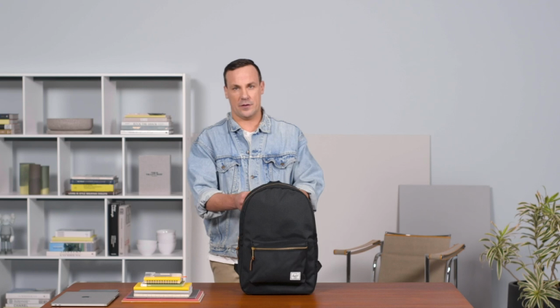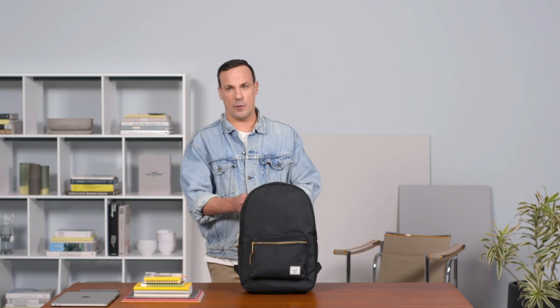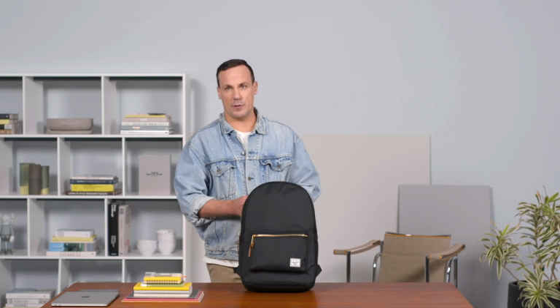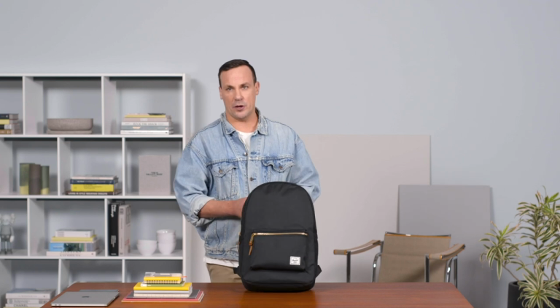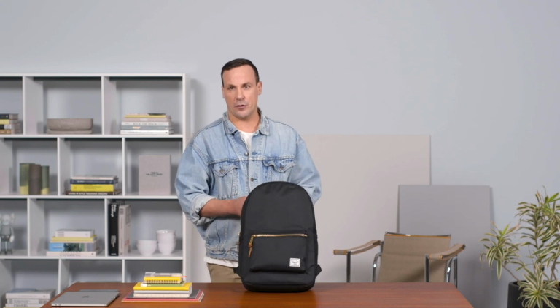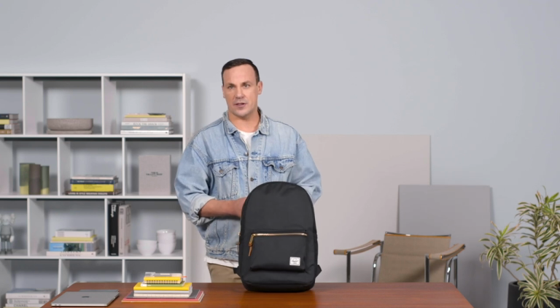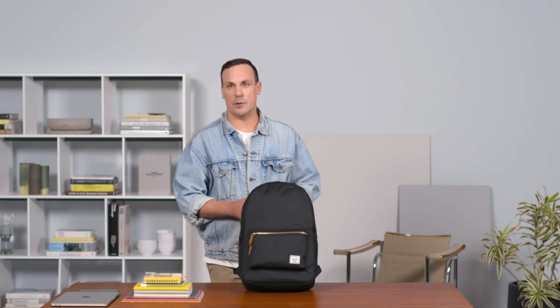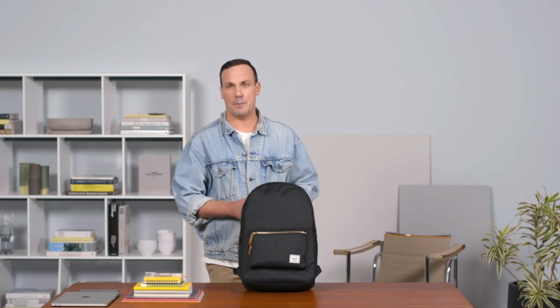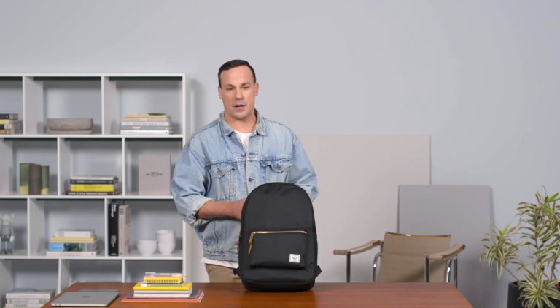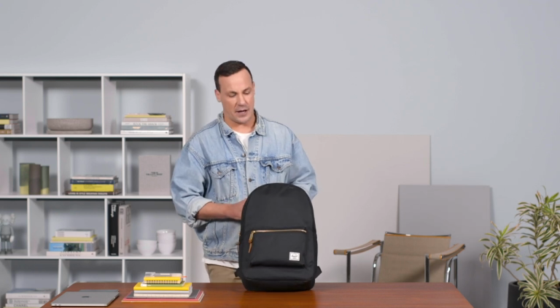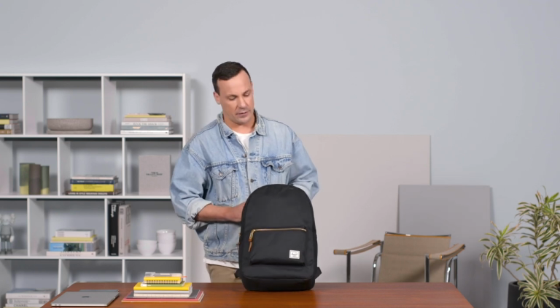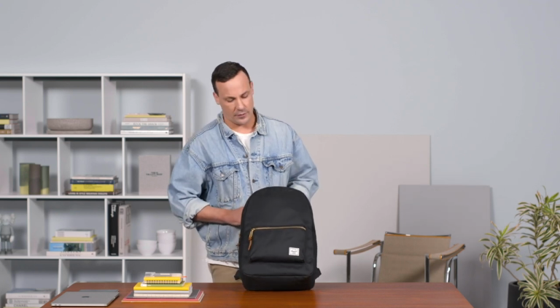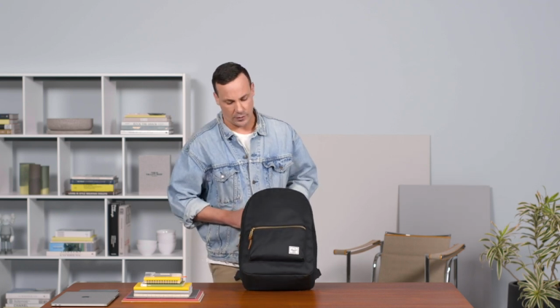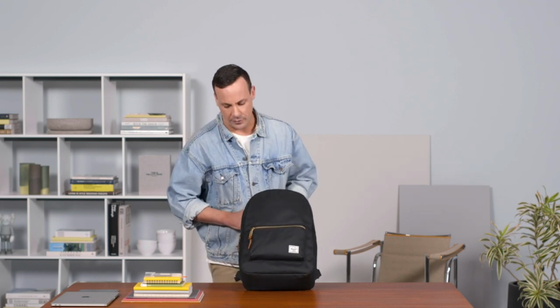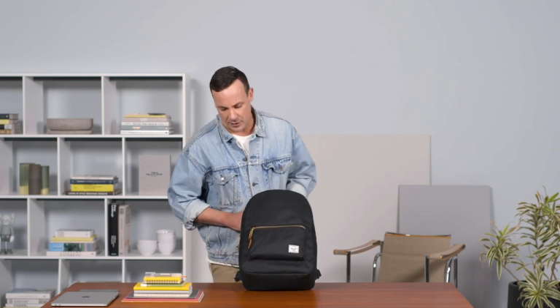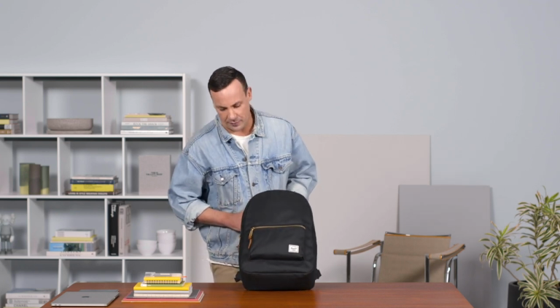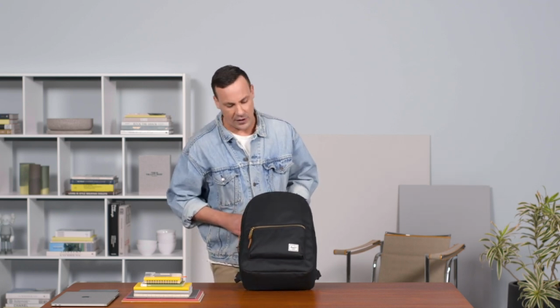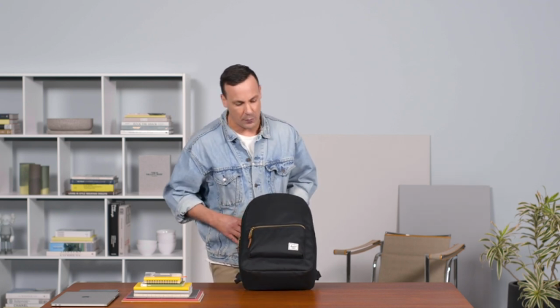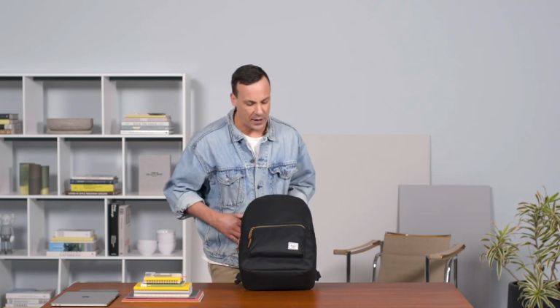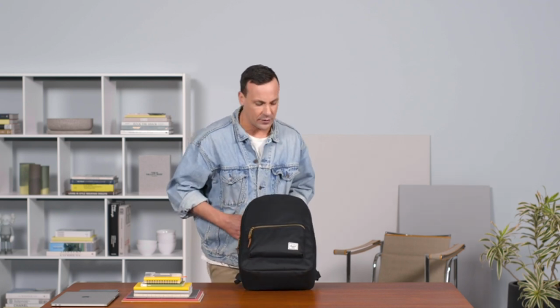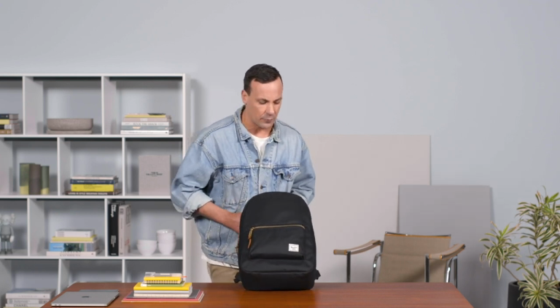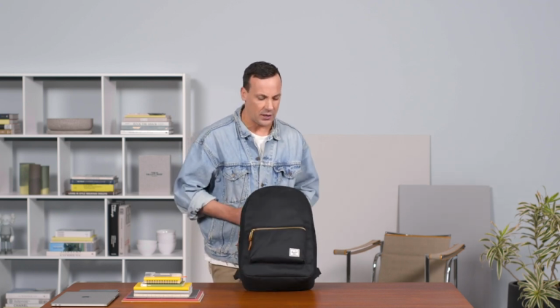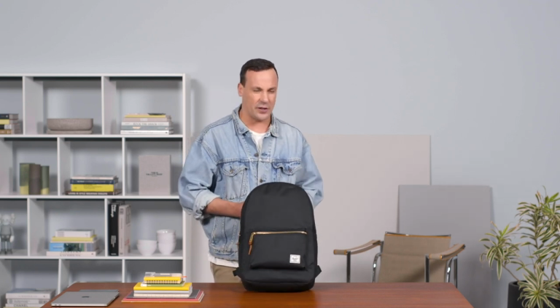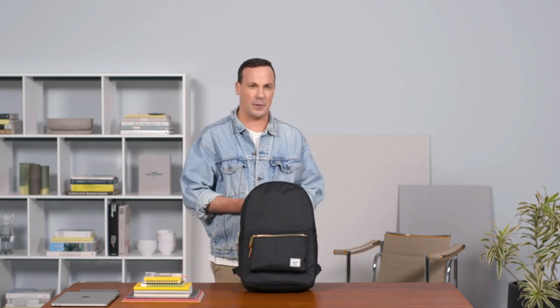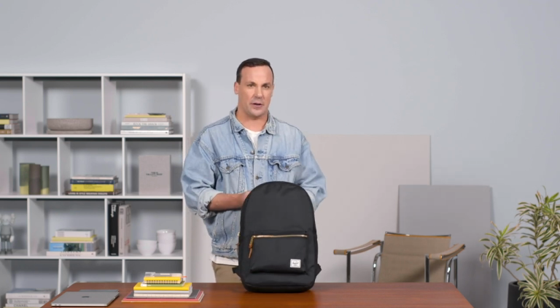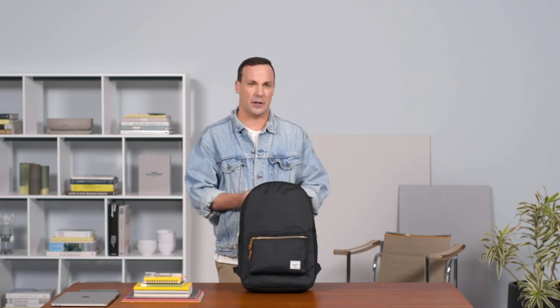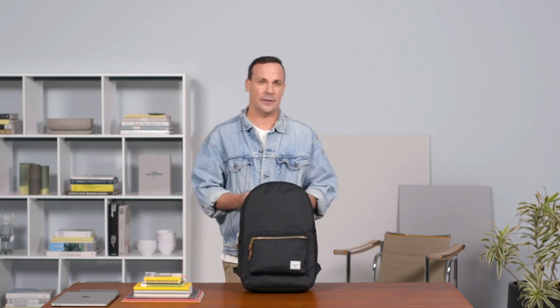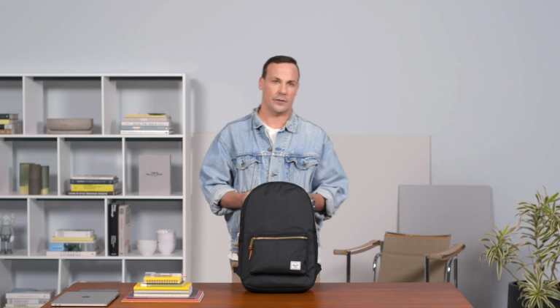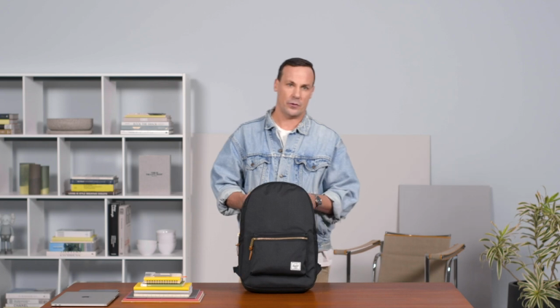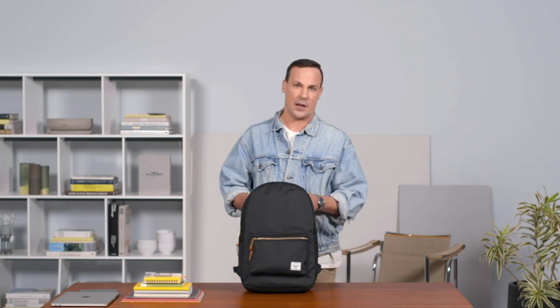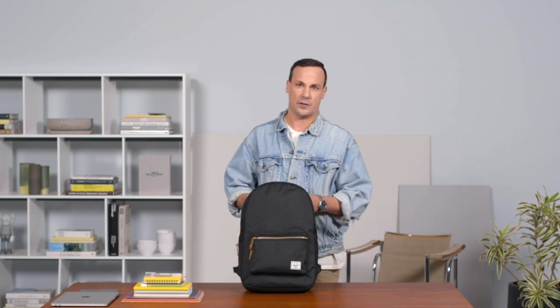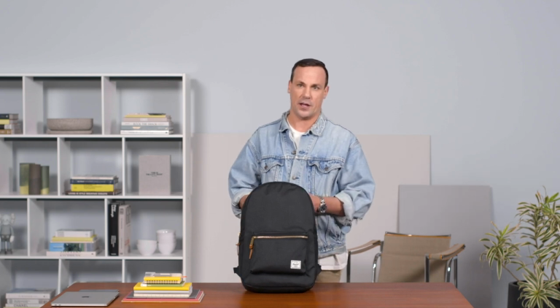Today we're going to be looking through the Settlement Backpack. It's certainly one of my favorite bags in the range and it's been in our line since 2010.